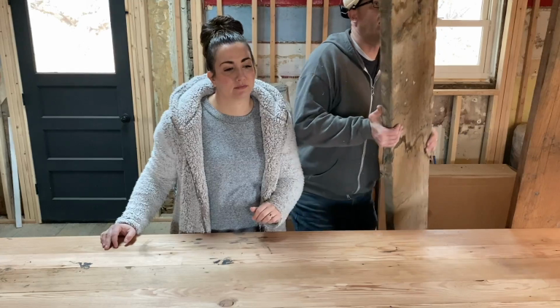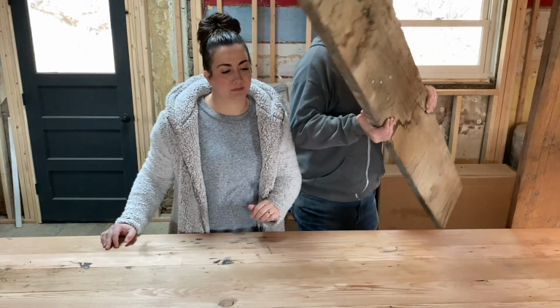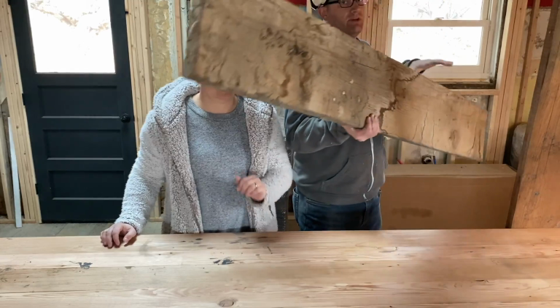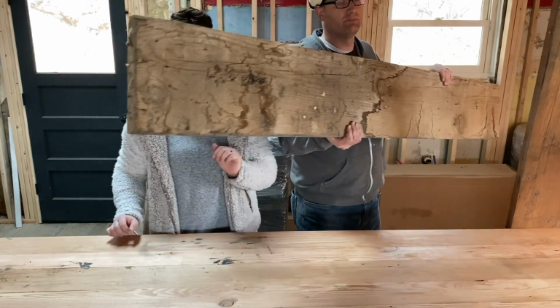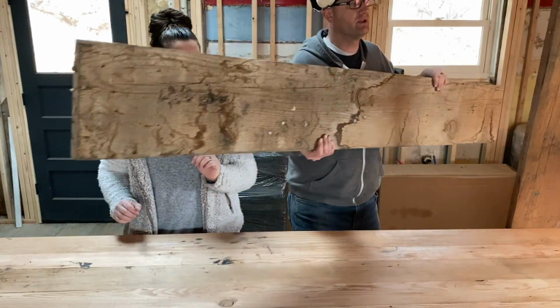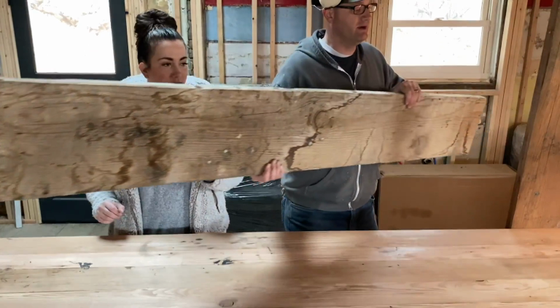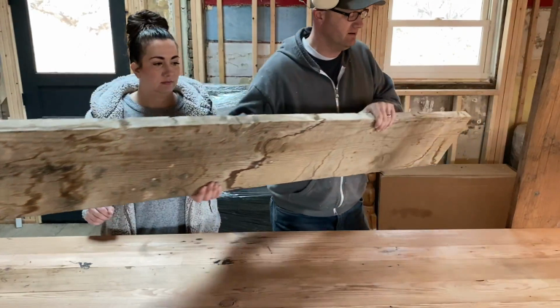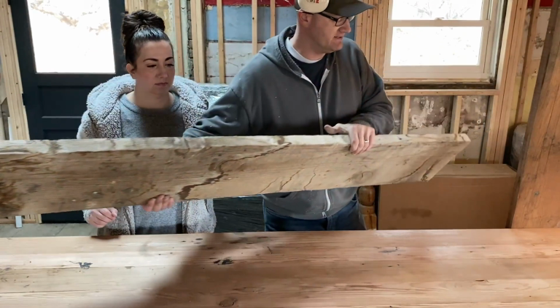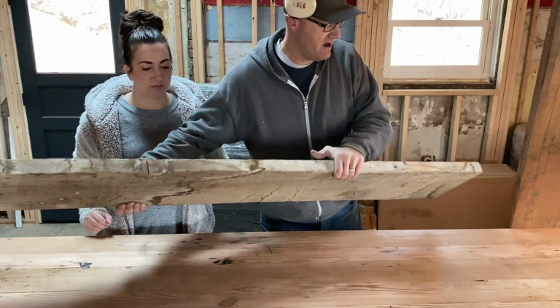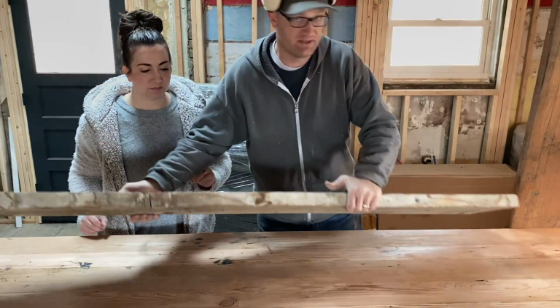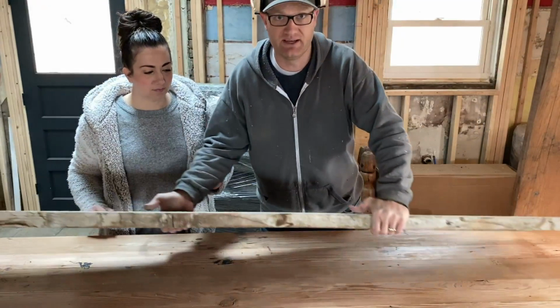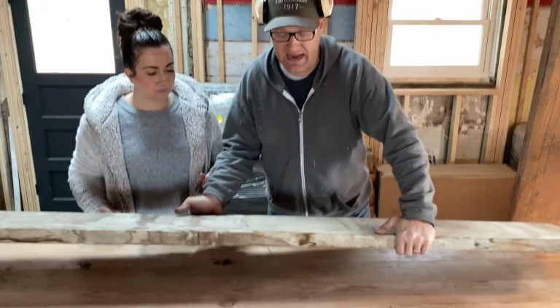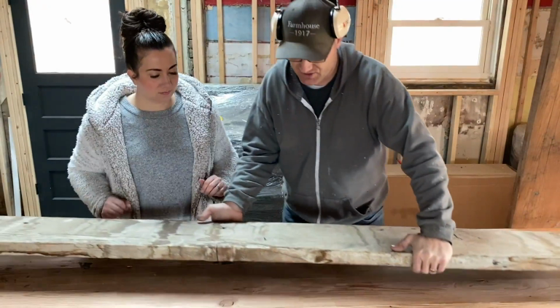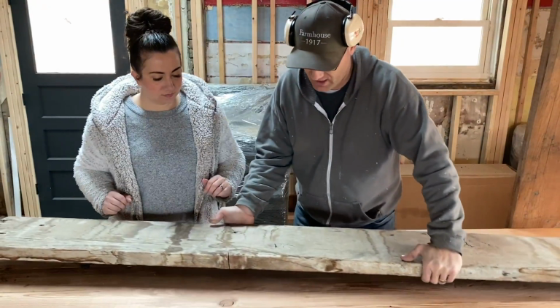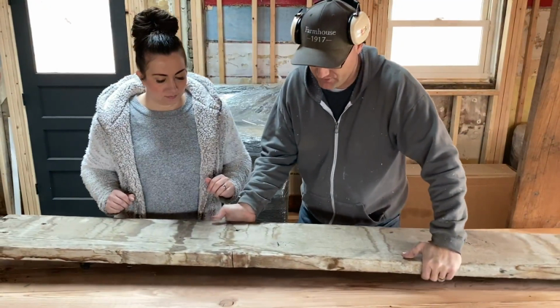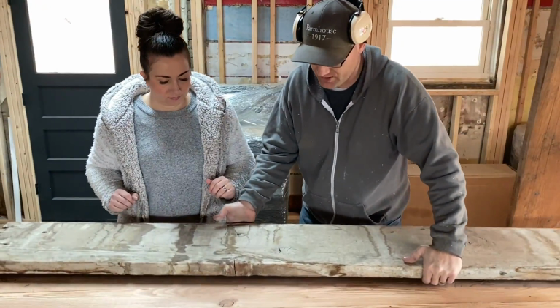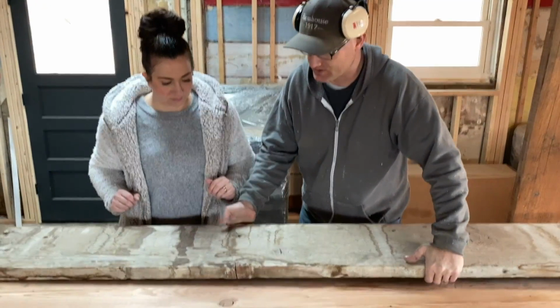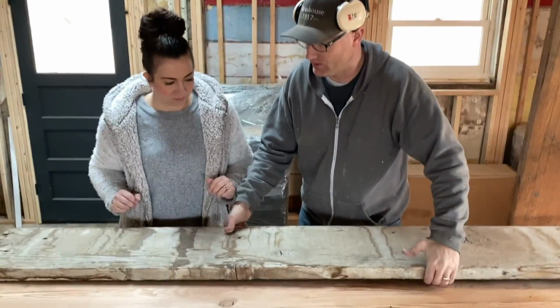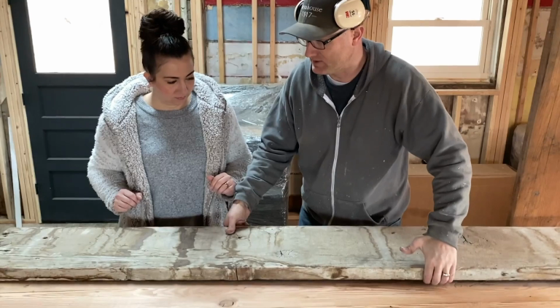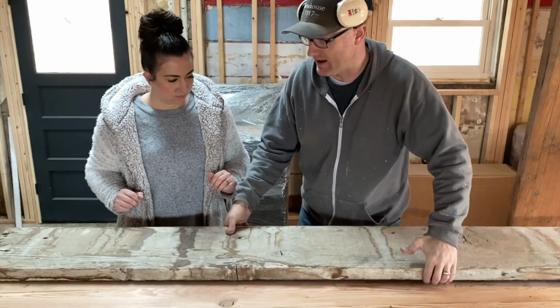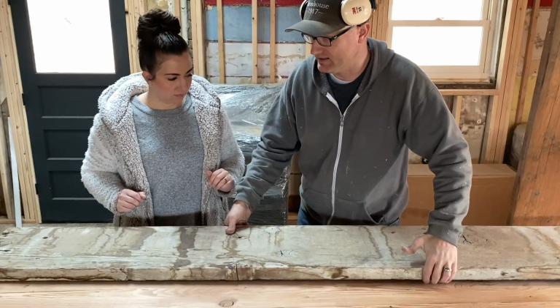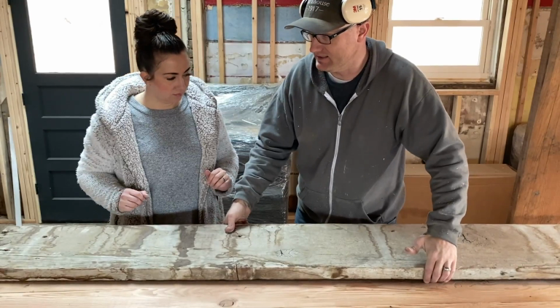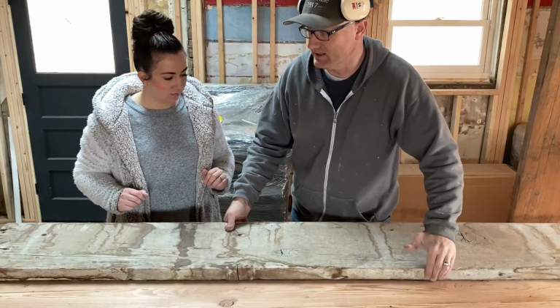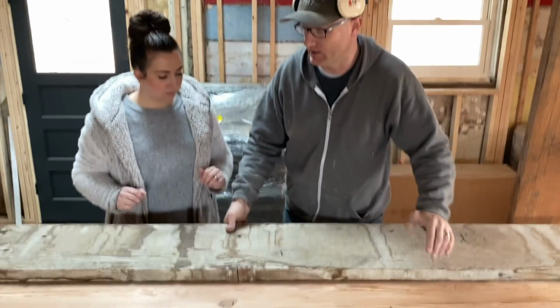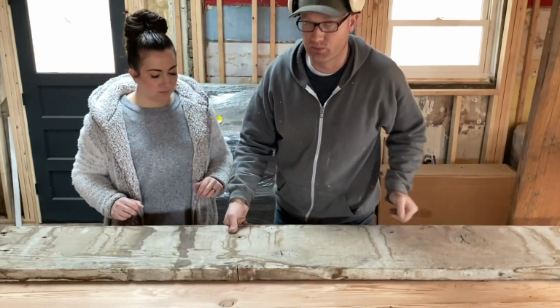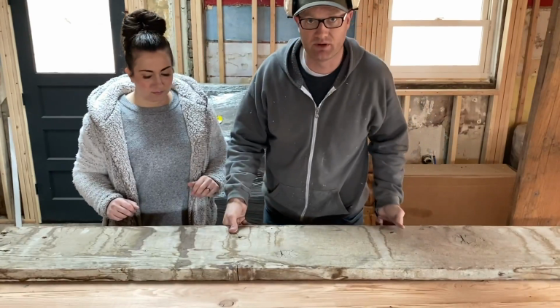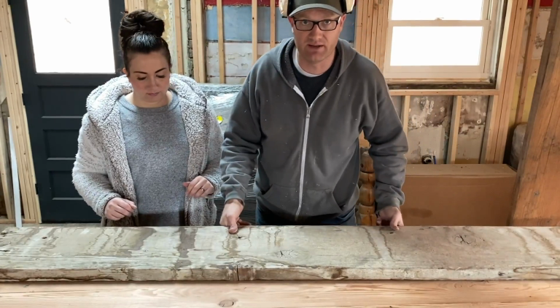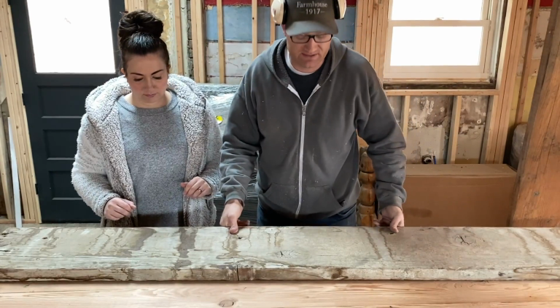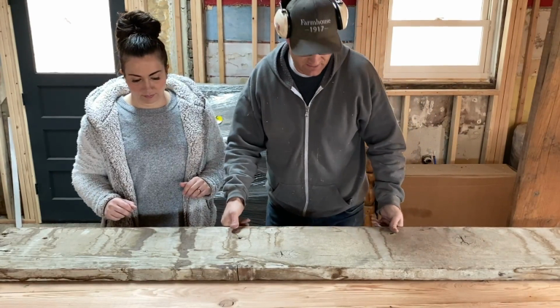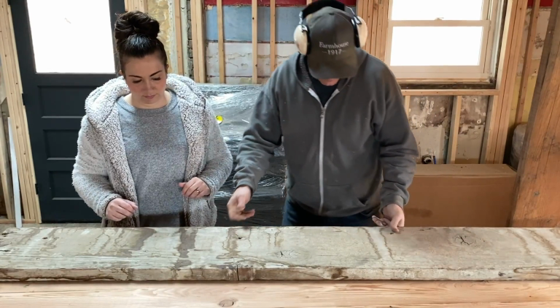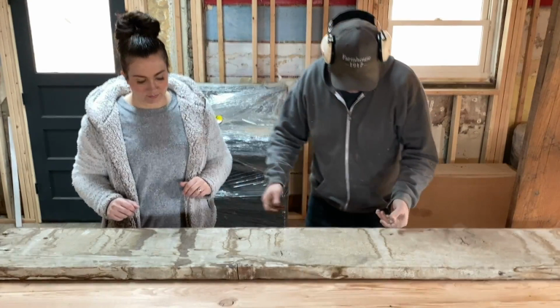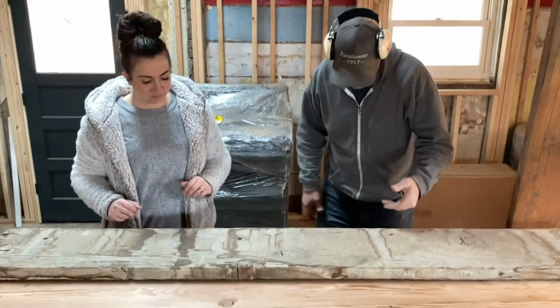This board is salvaged and it's actually a hundred years old. It was out of the ceiling when we were cutting the ceiling joists out.